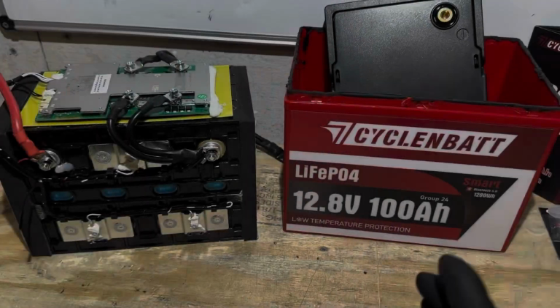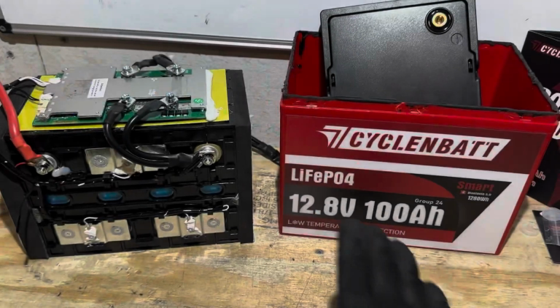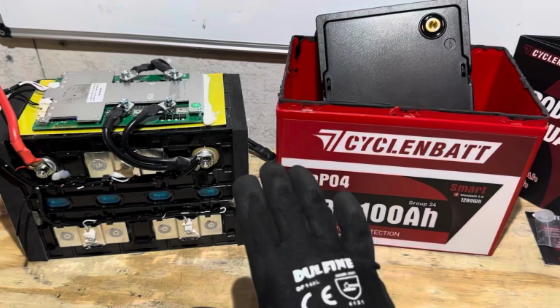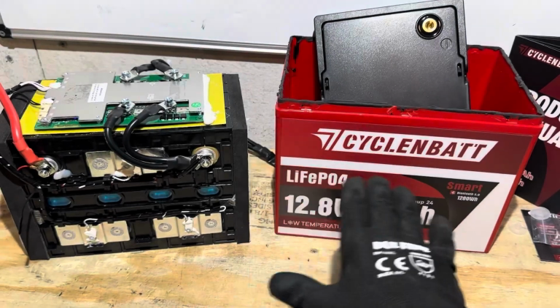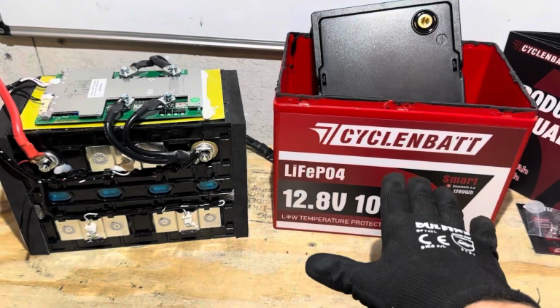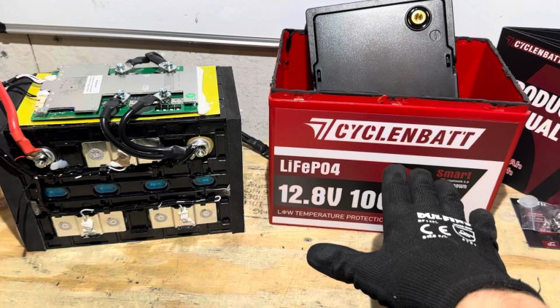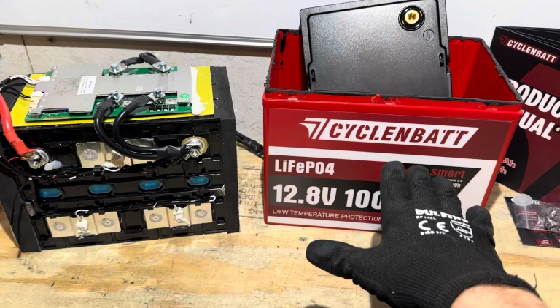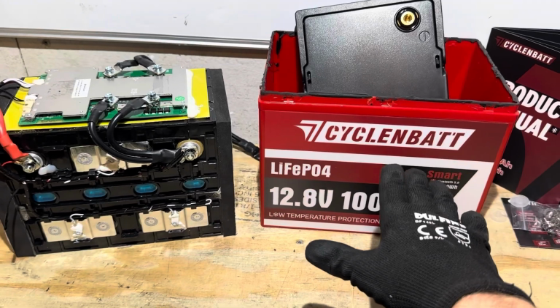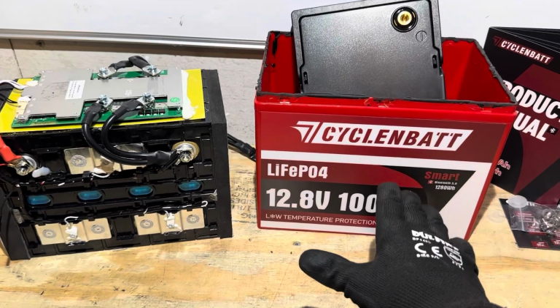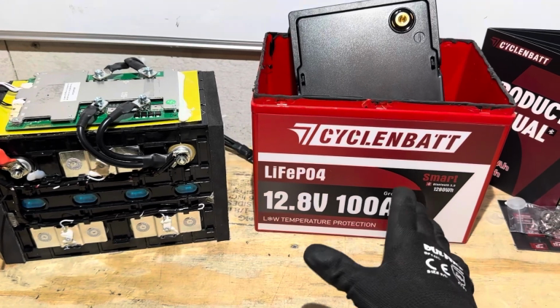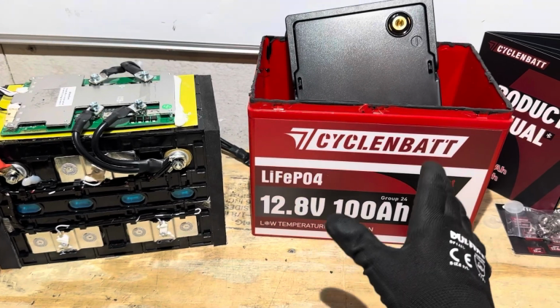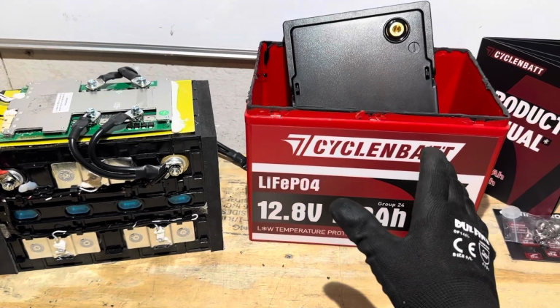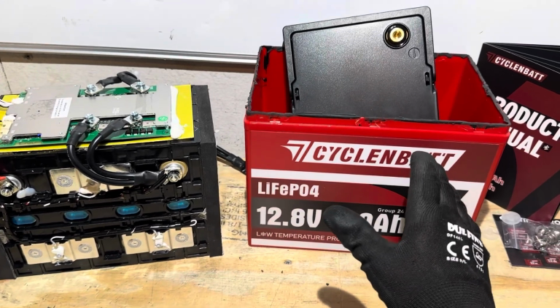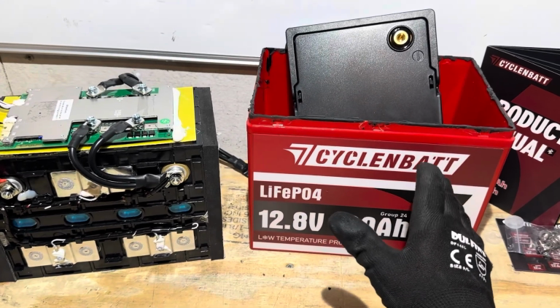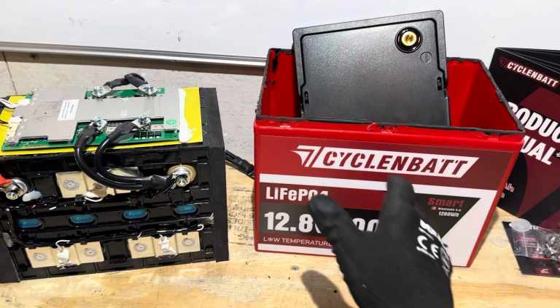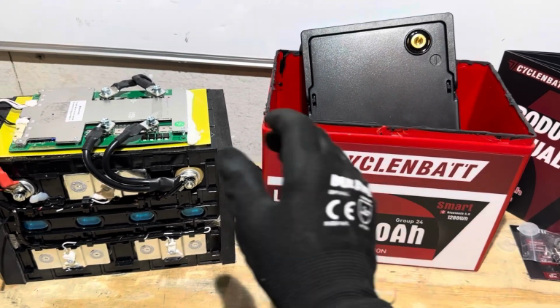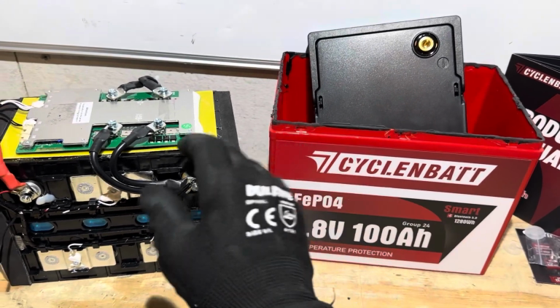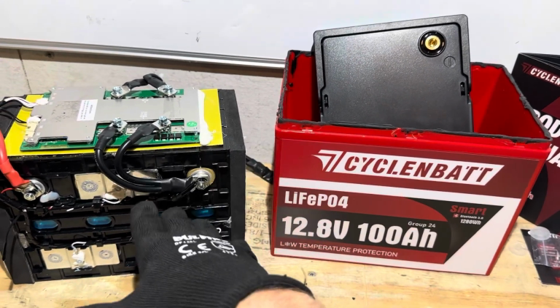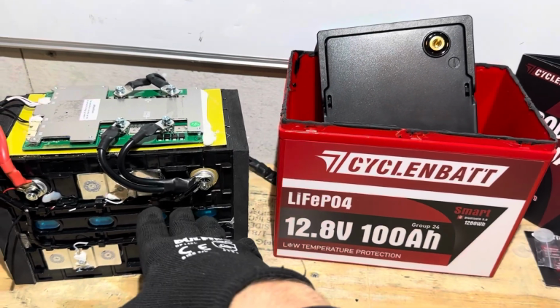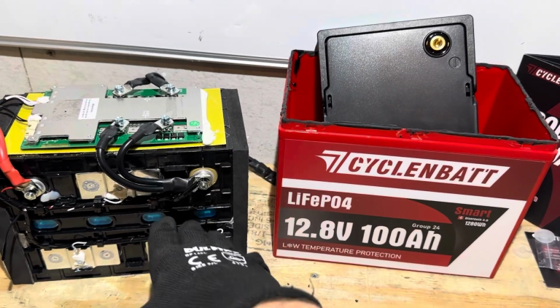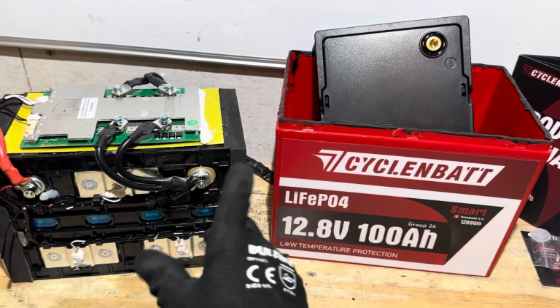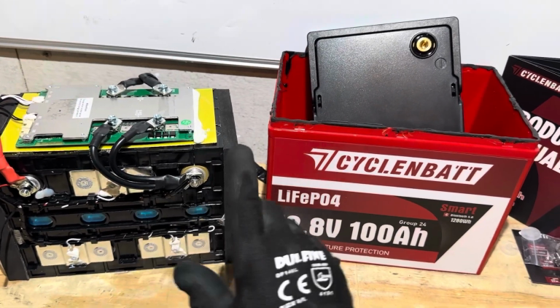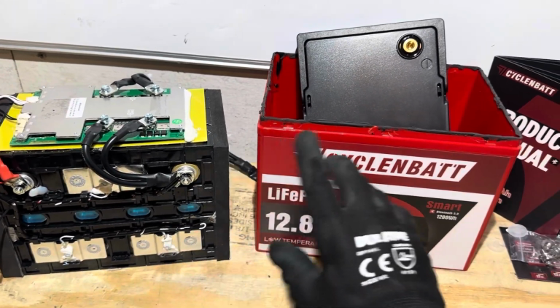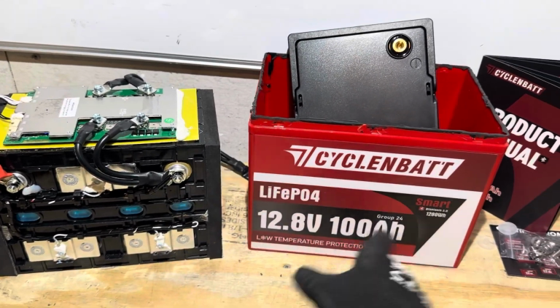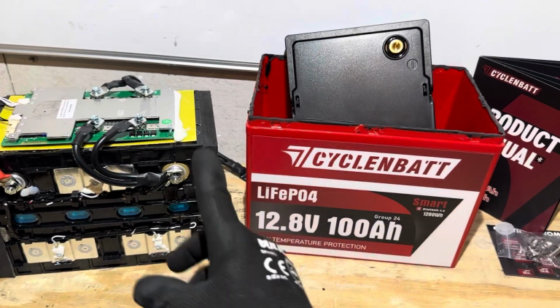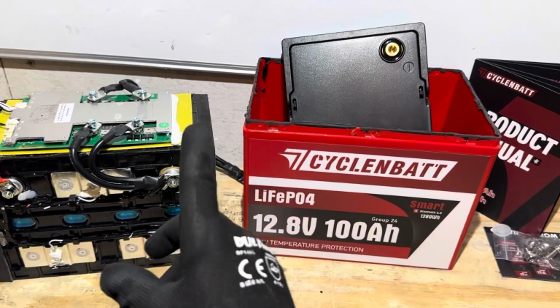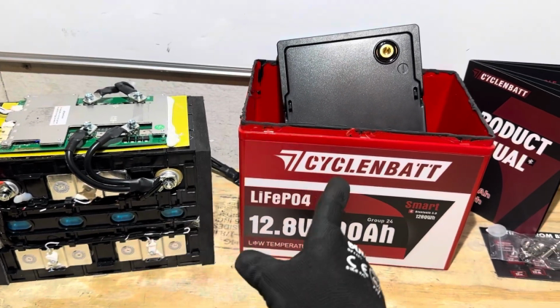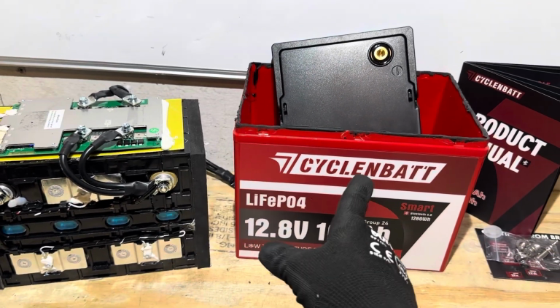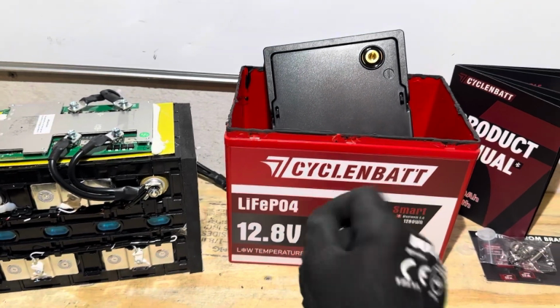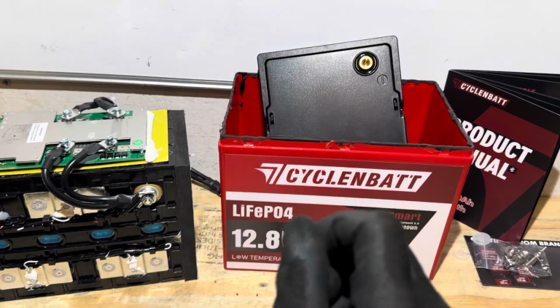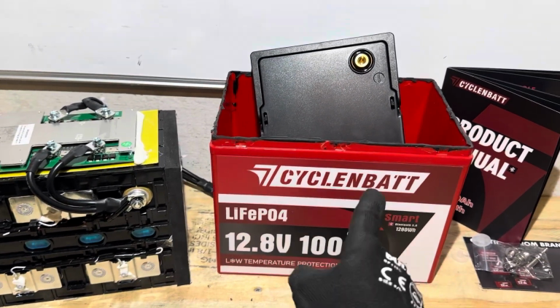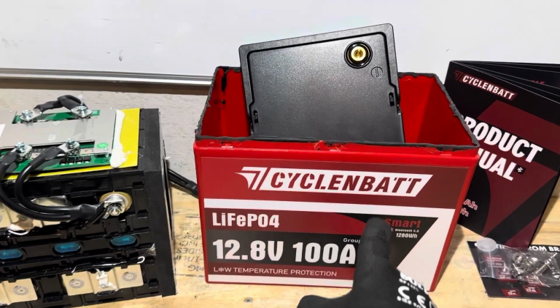Special thanks to CyclingBat for providing a battery for today's video so I could show everybody how their battery is made. Thank you.